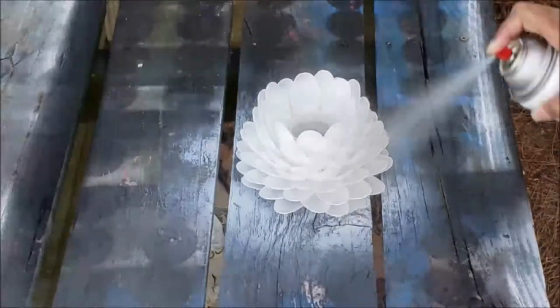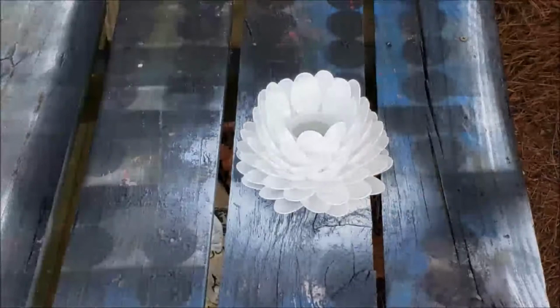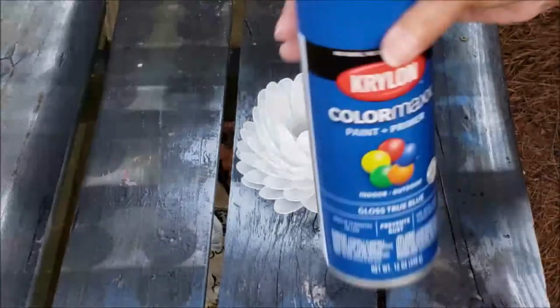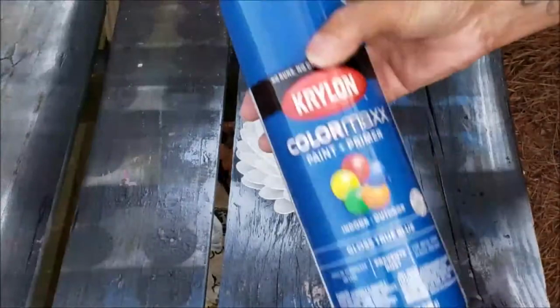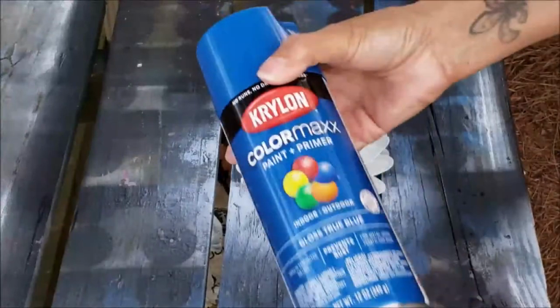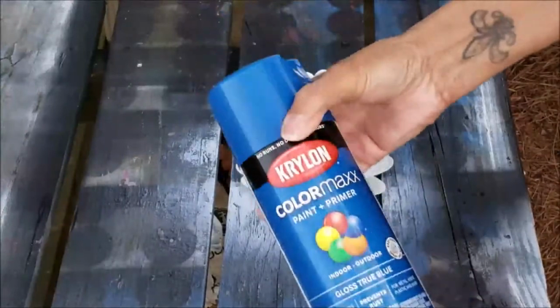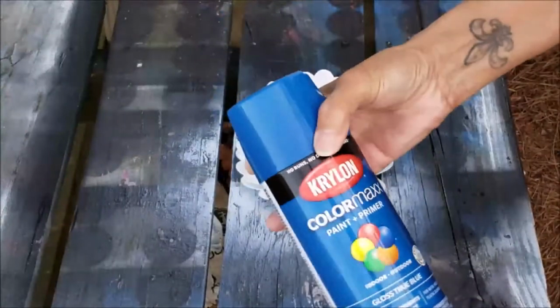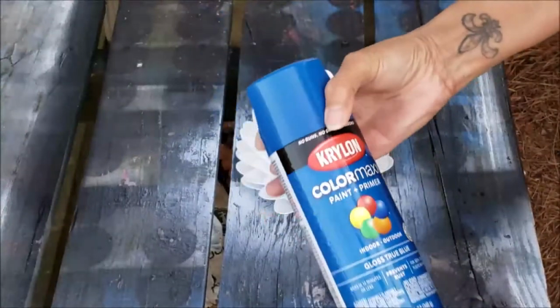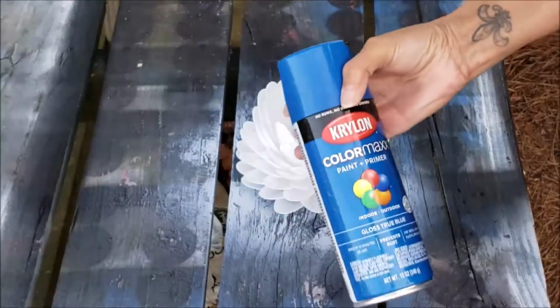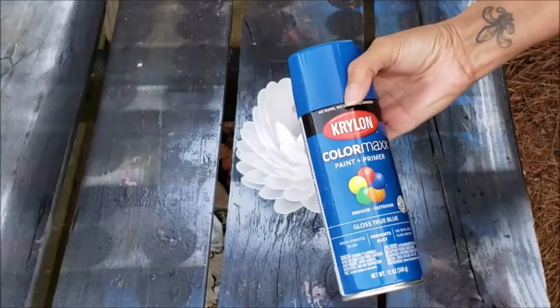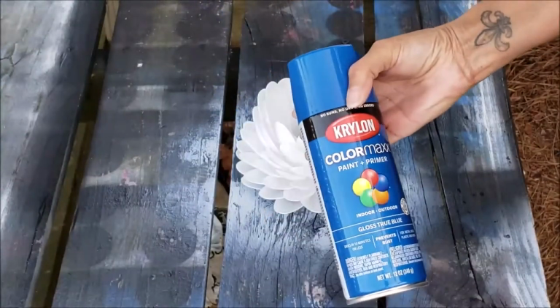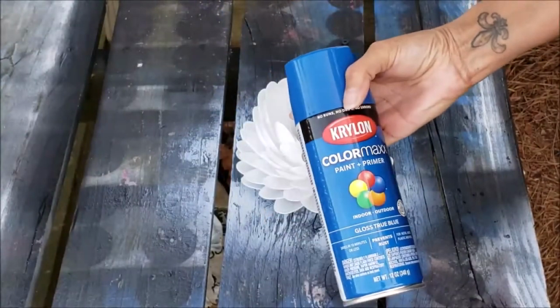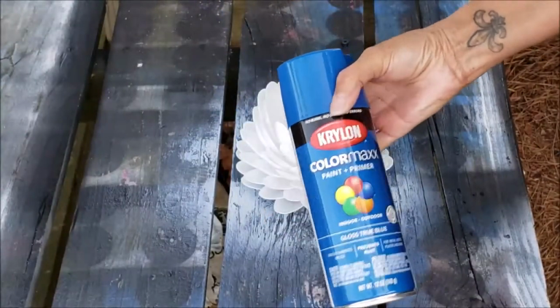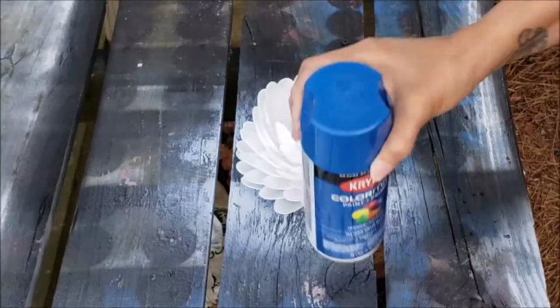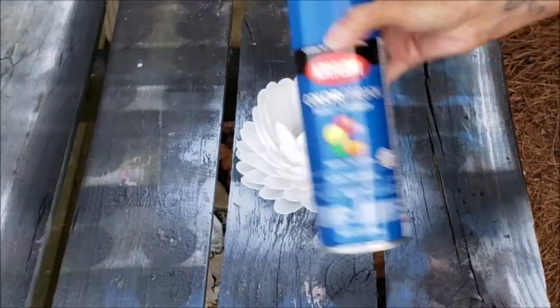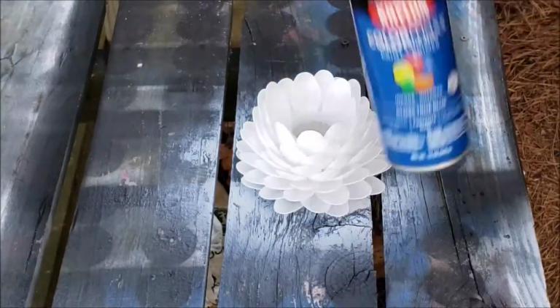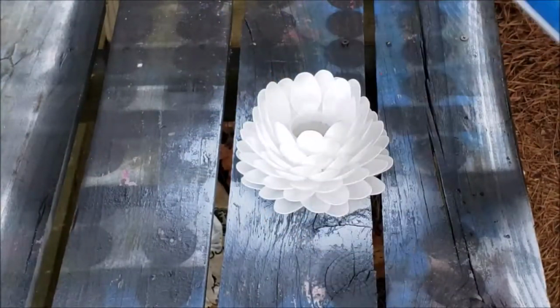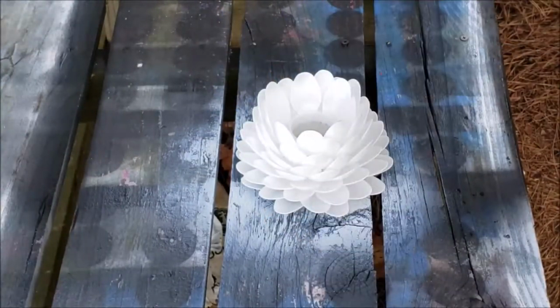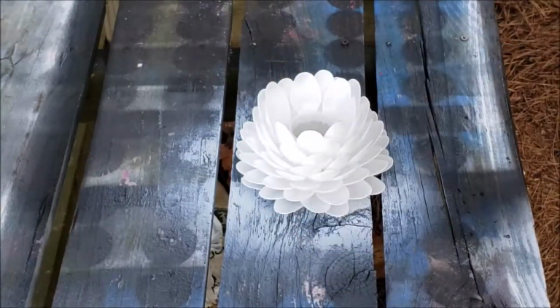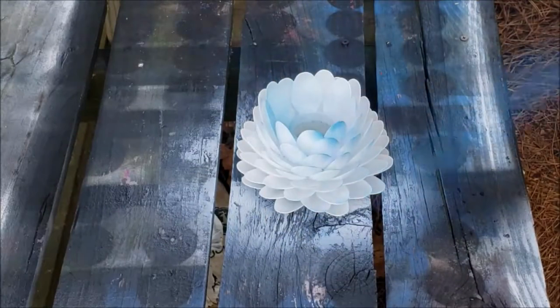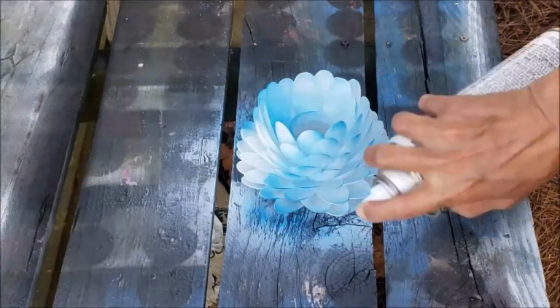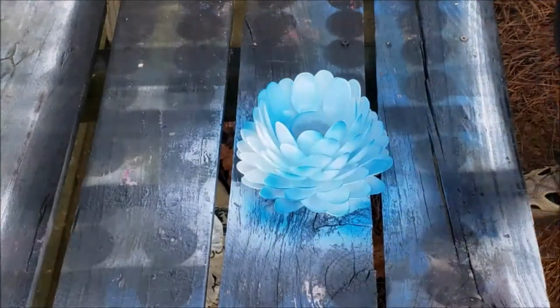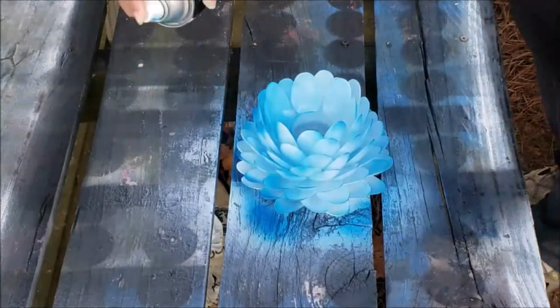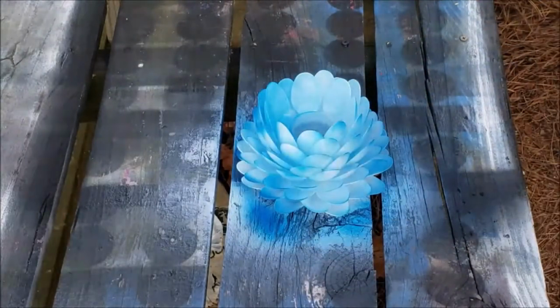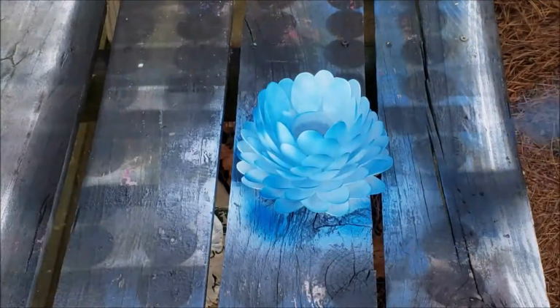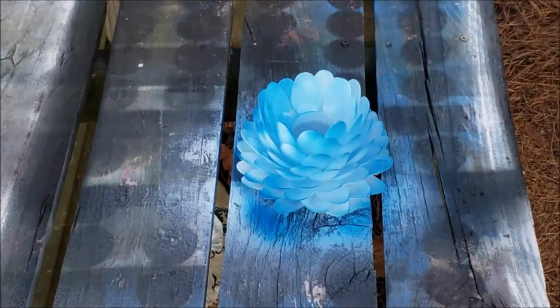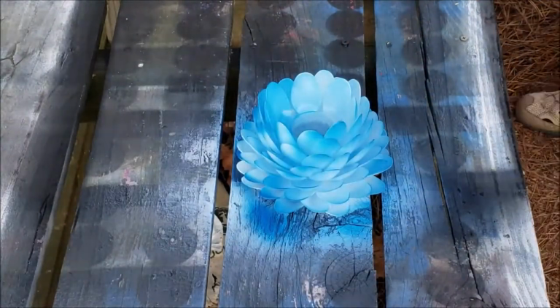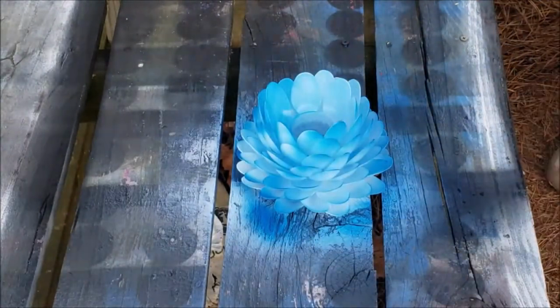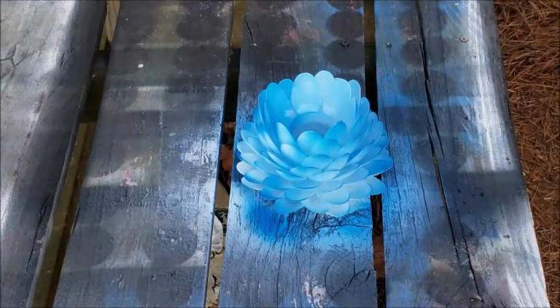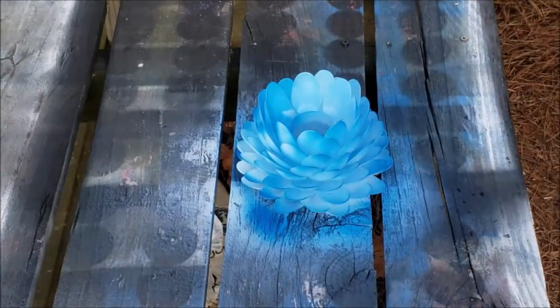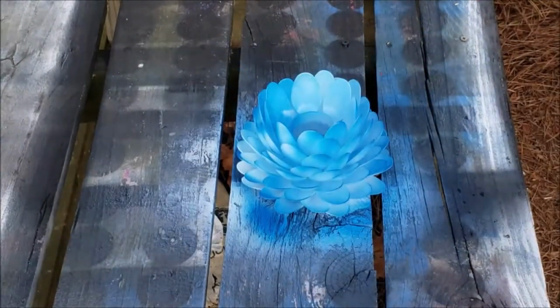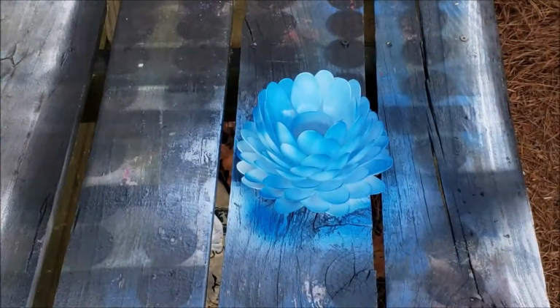I sprayed my flower vase white then decided to add blue to match the decor in my living room.